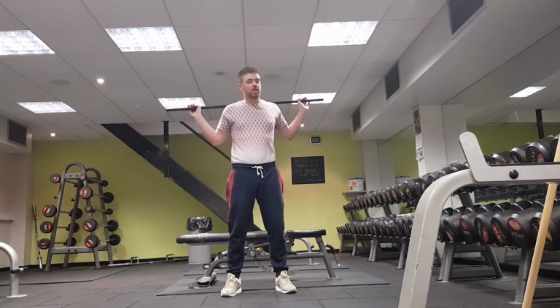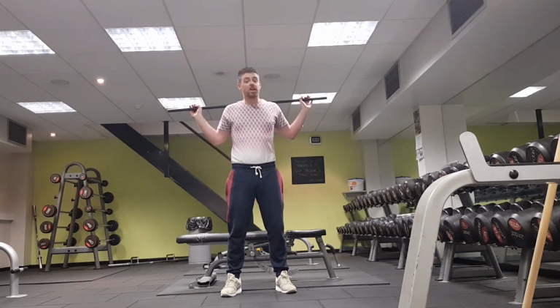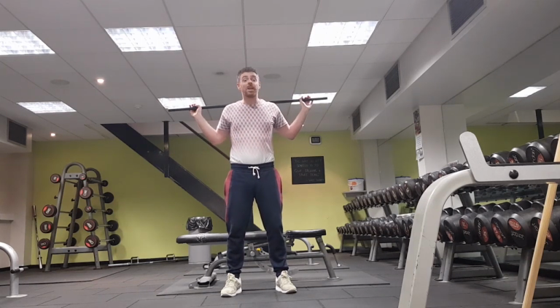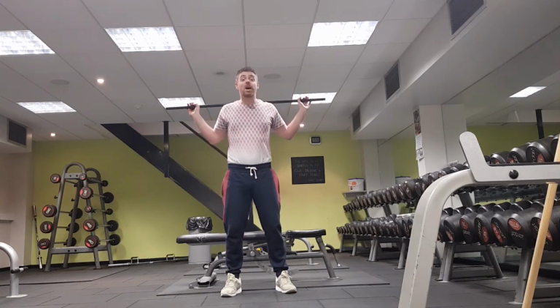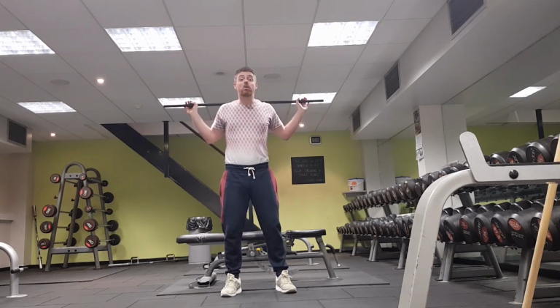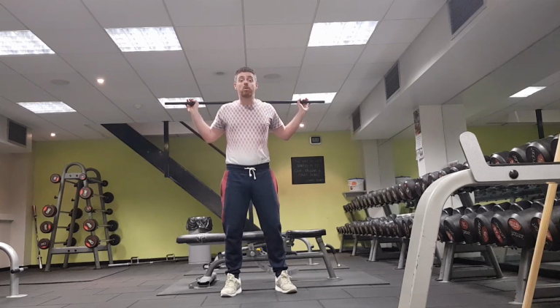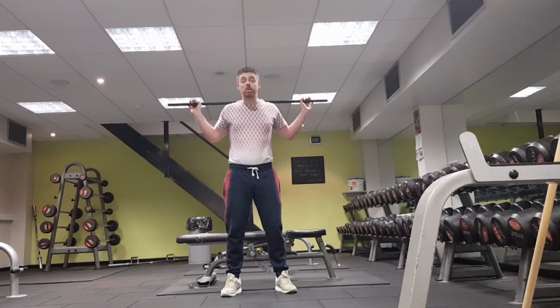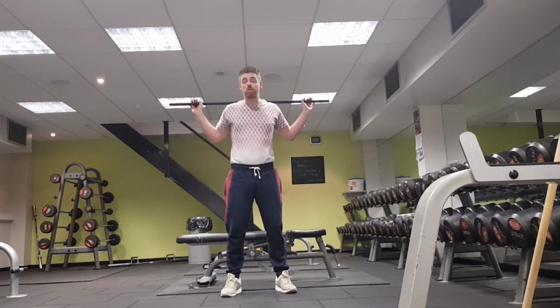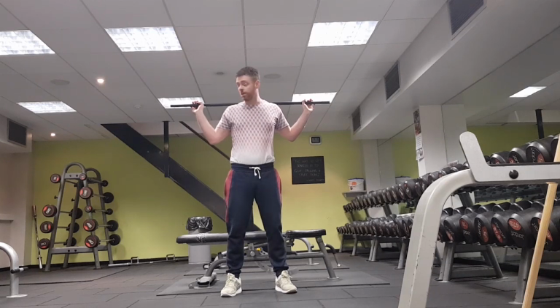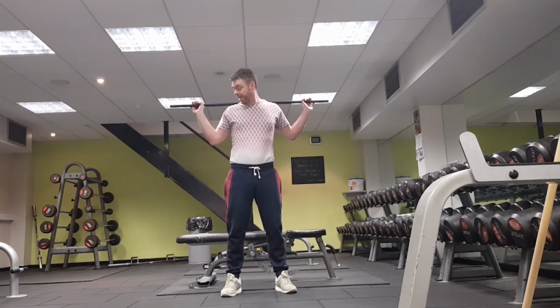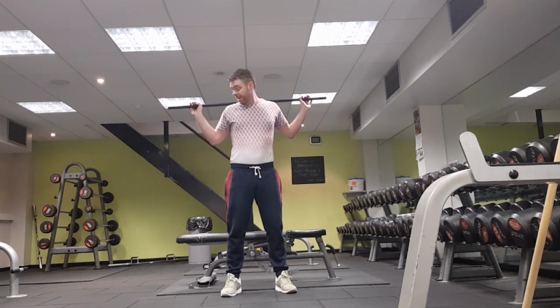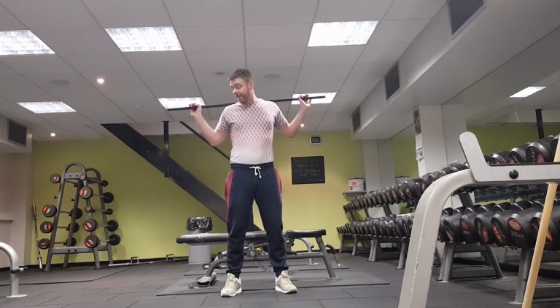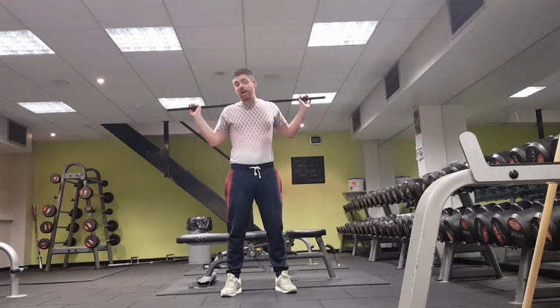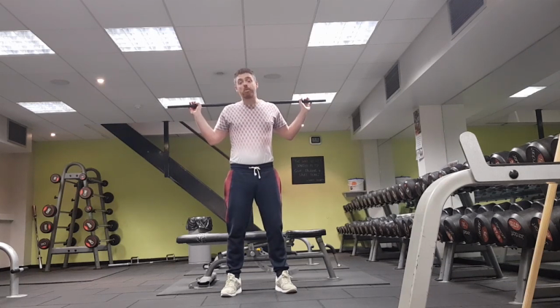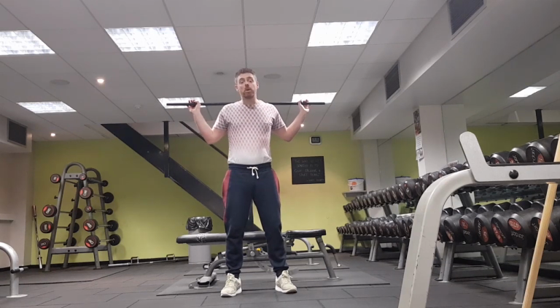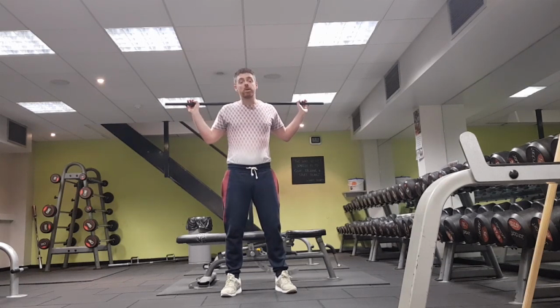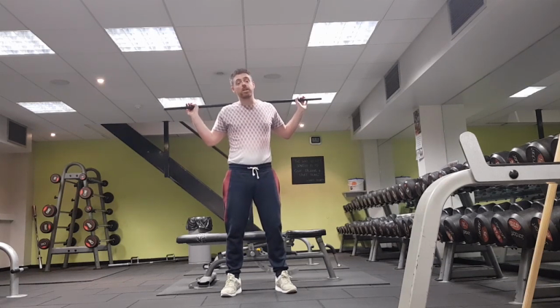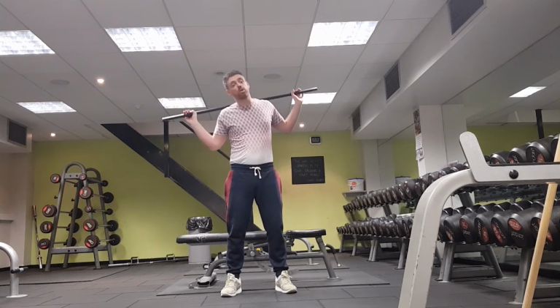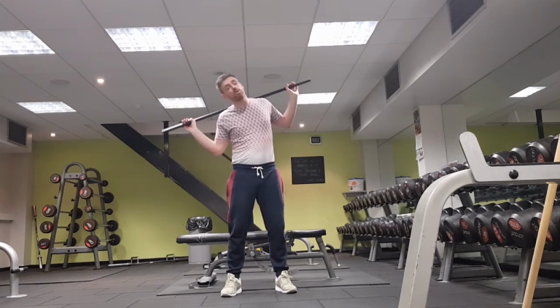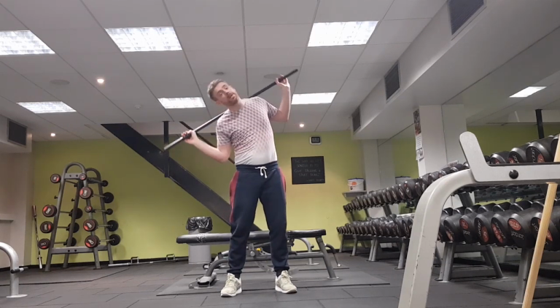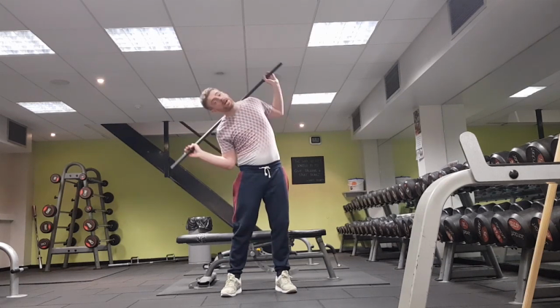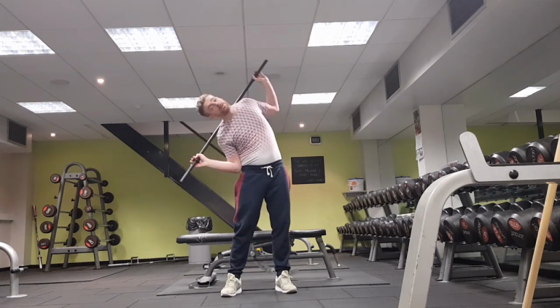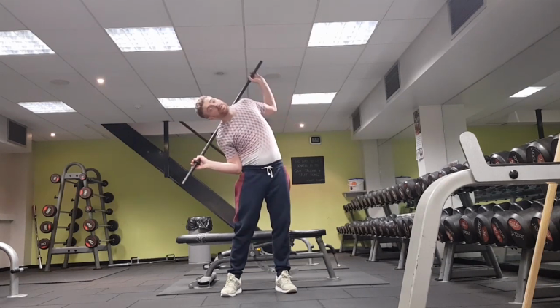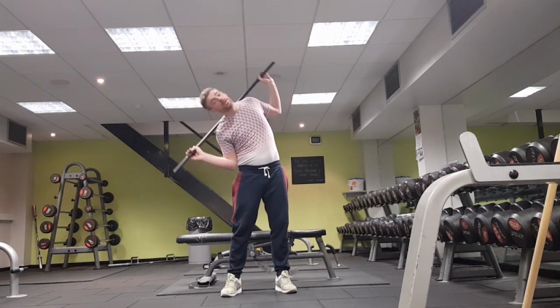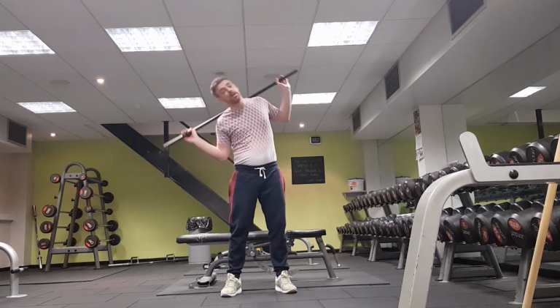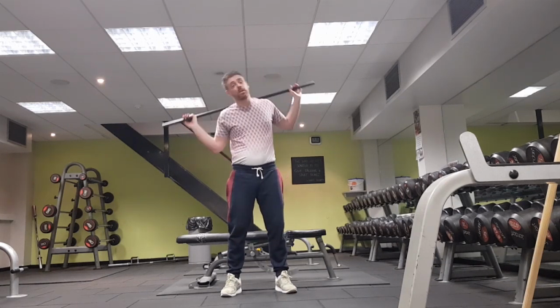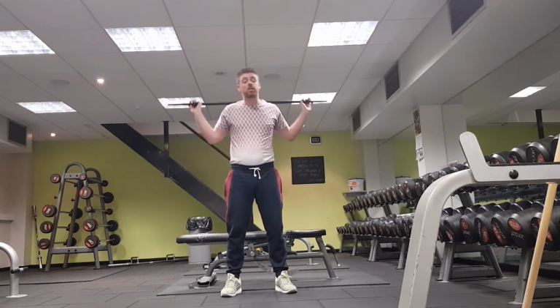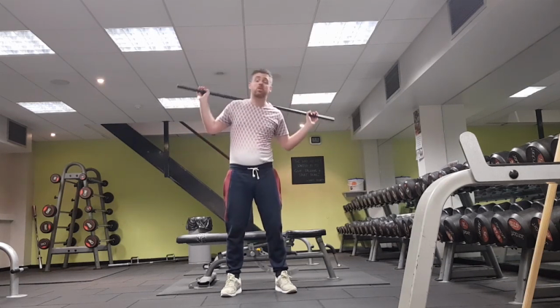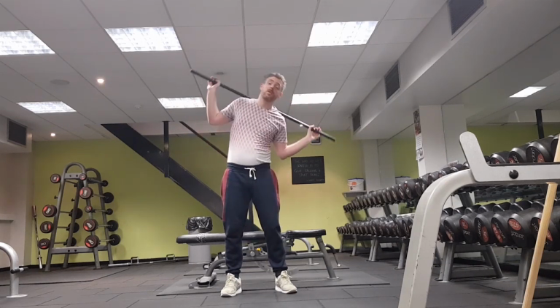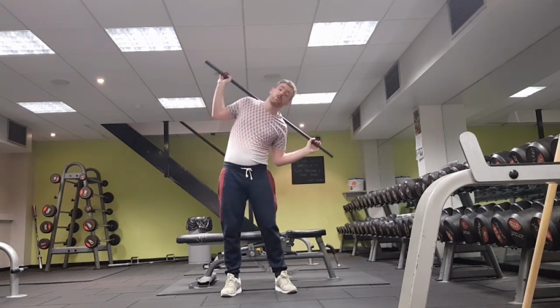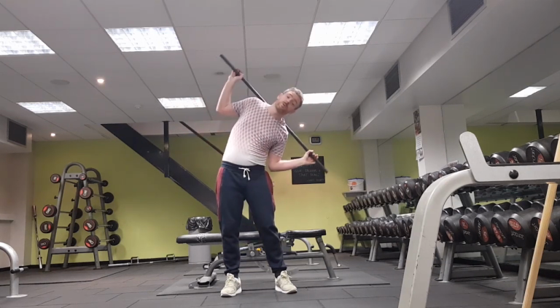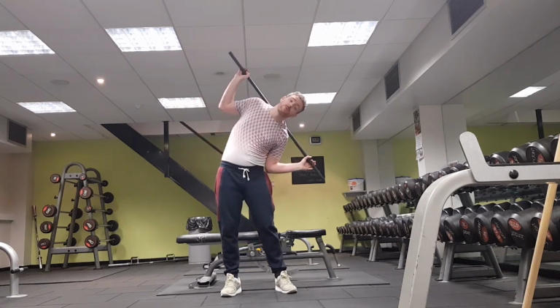Now drop your elbow down to the side of your ribs.